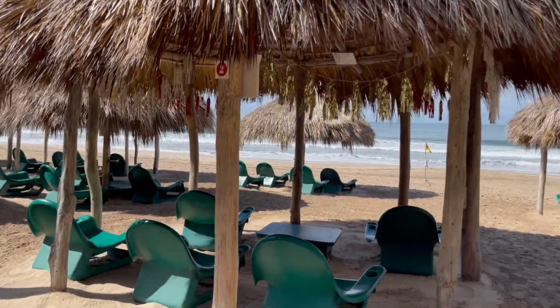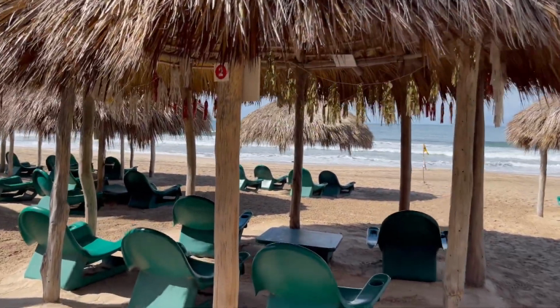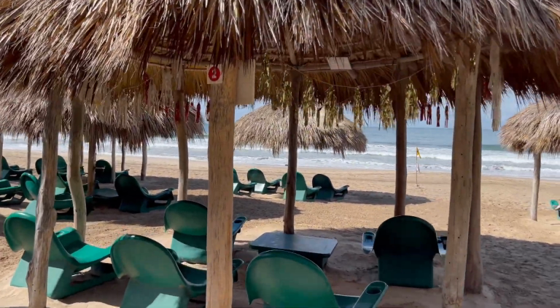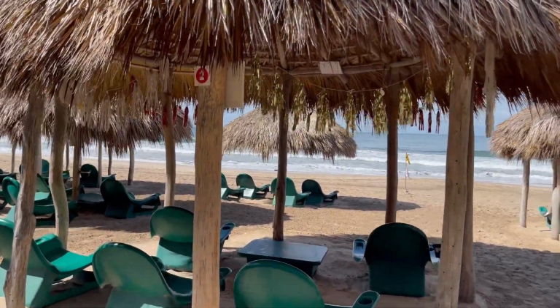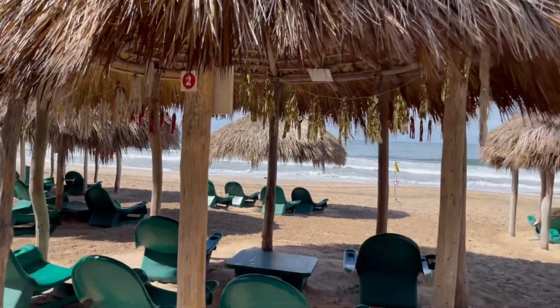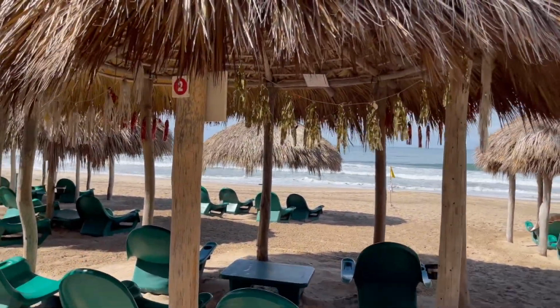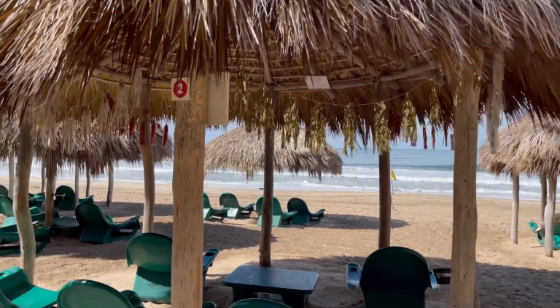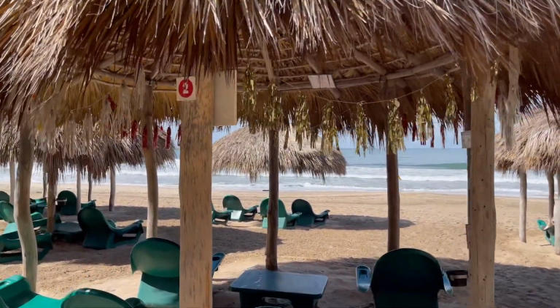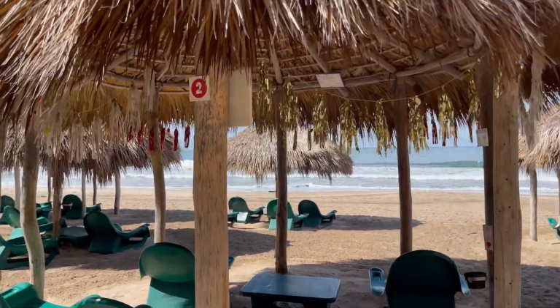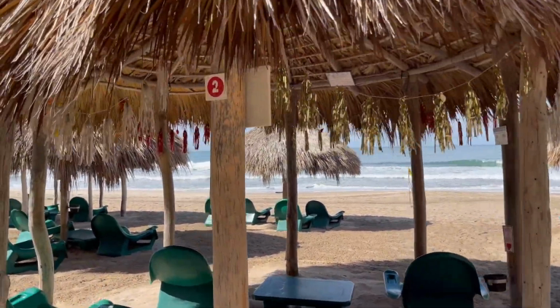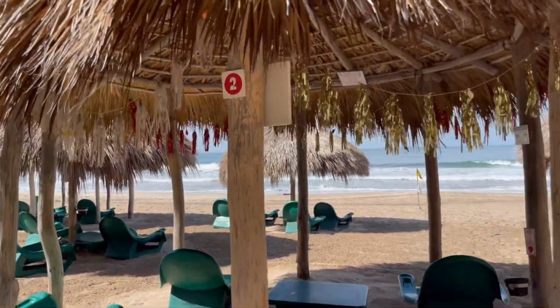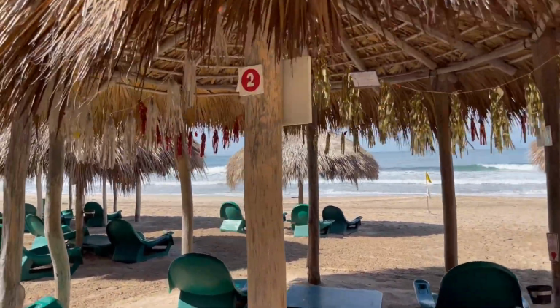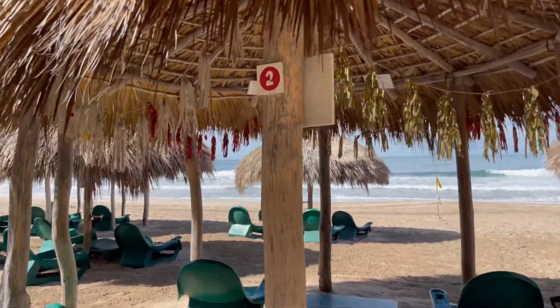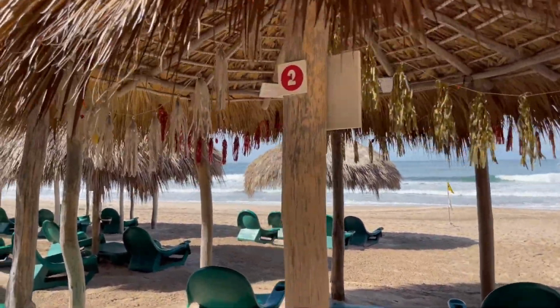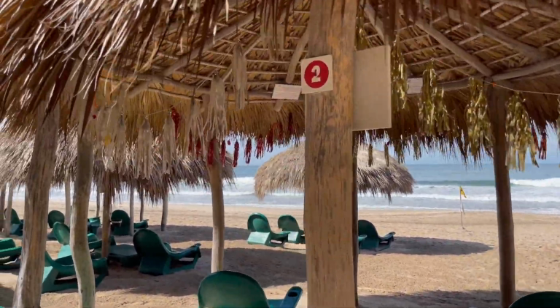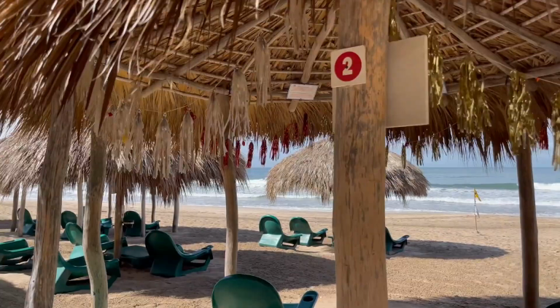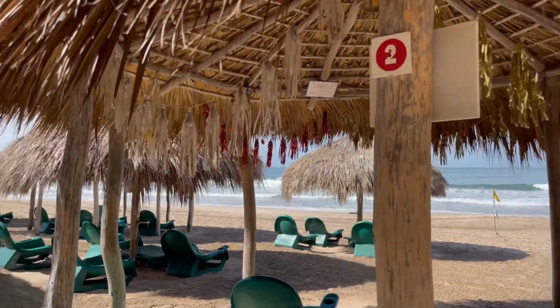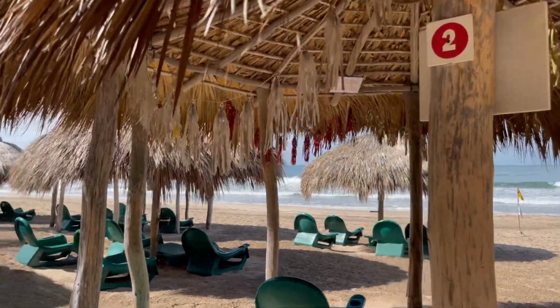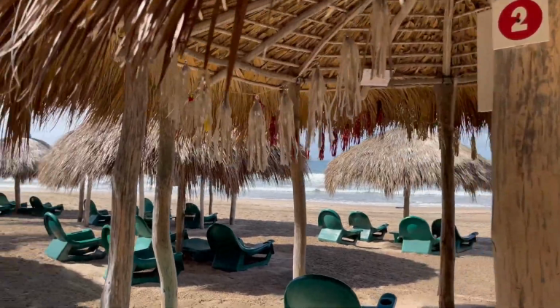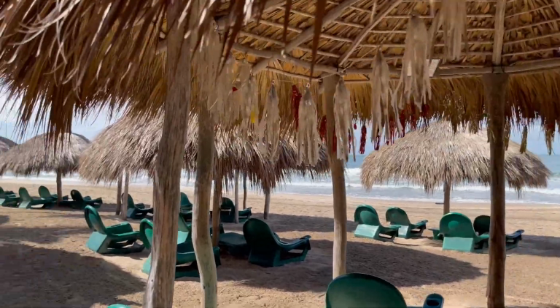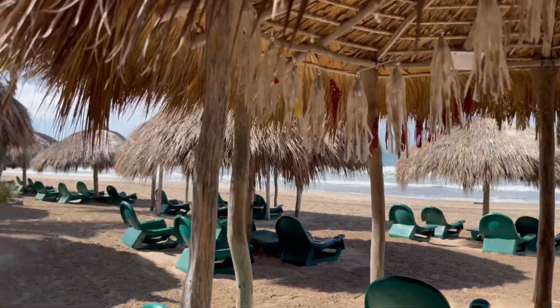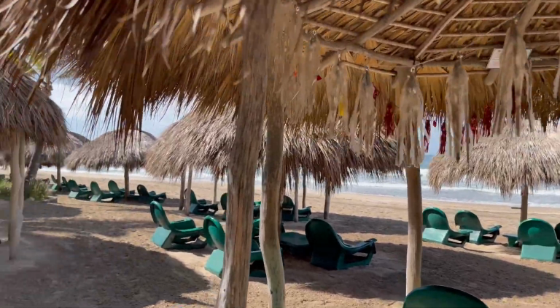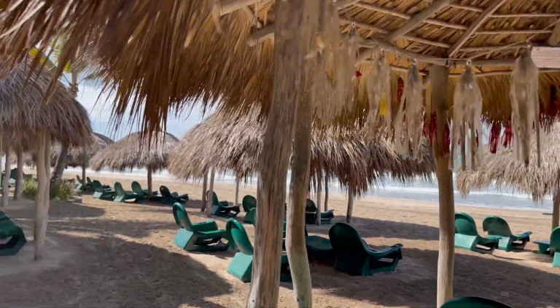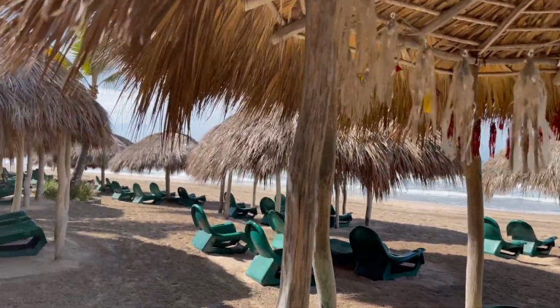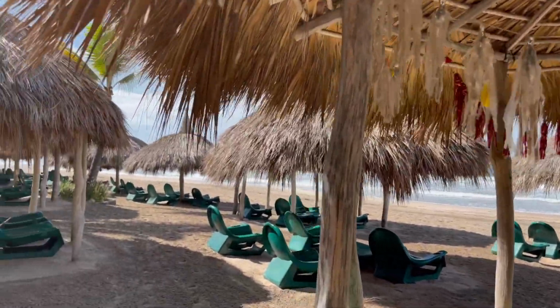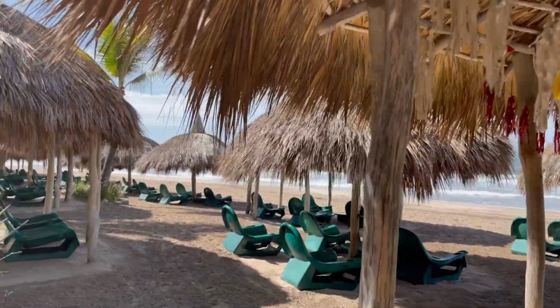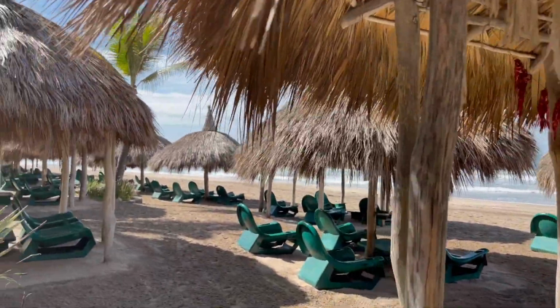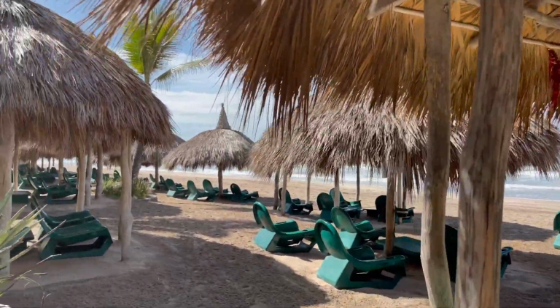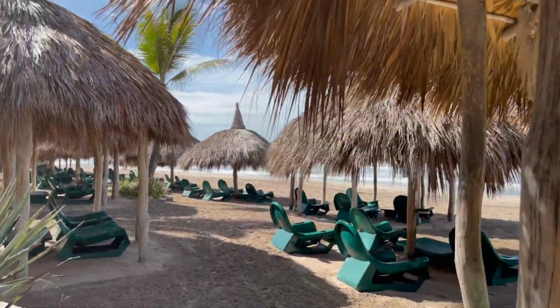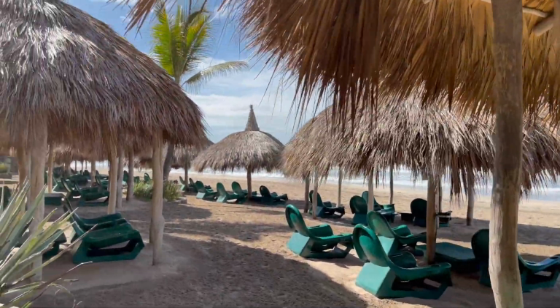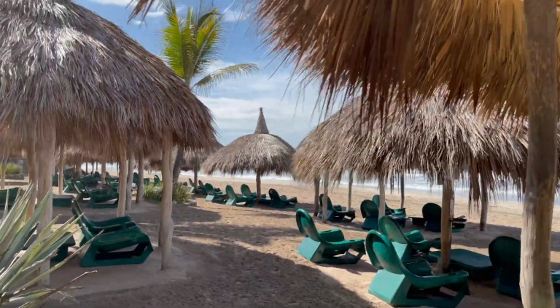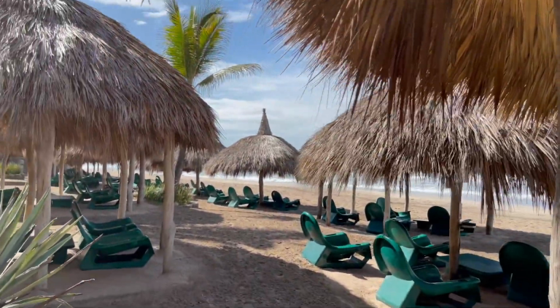I think we're going to grab a palapa and just enjoy this beach for a little bit.